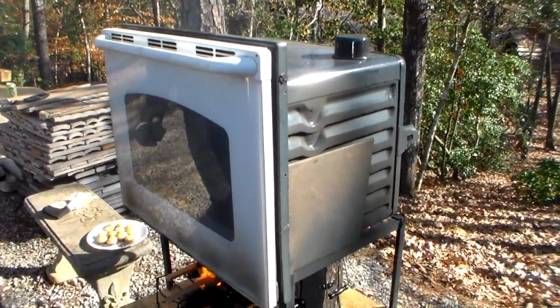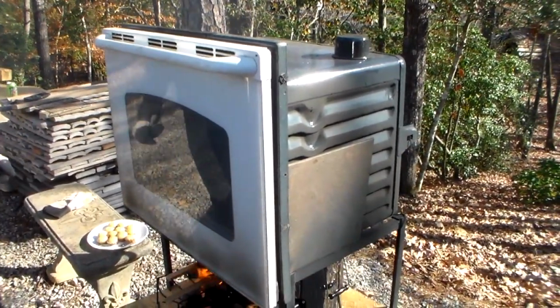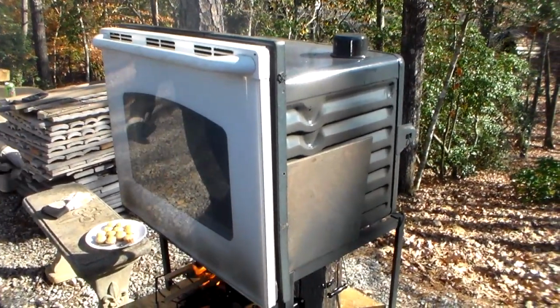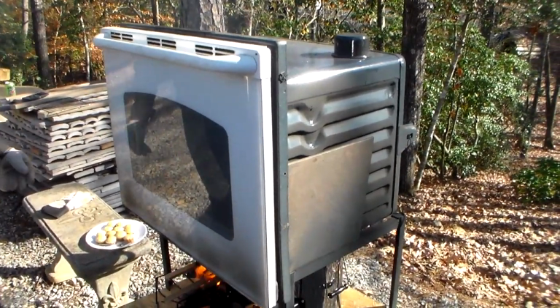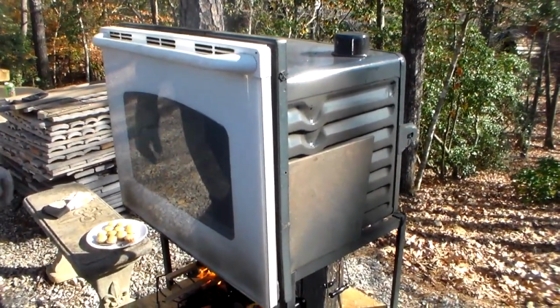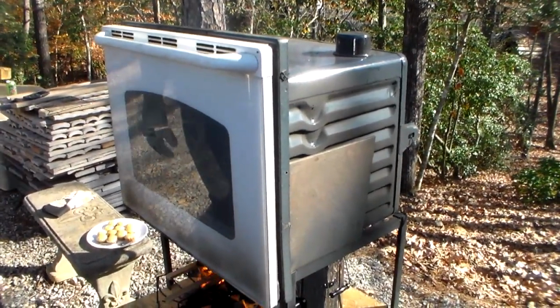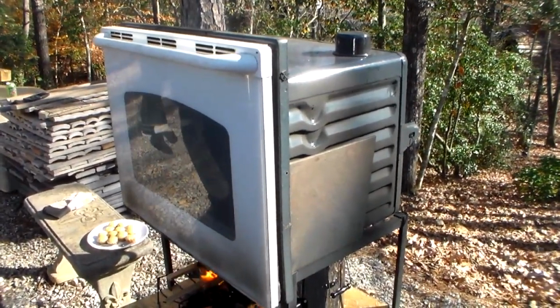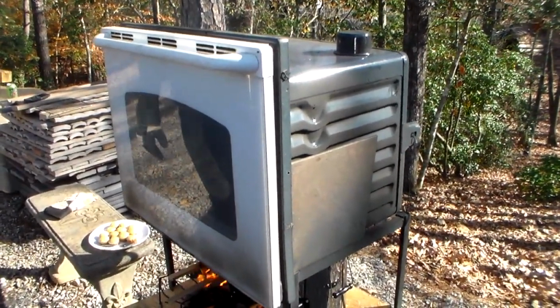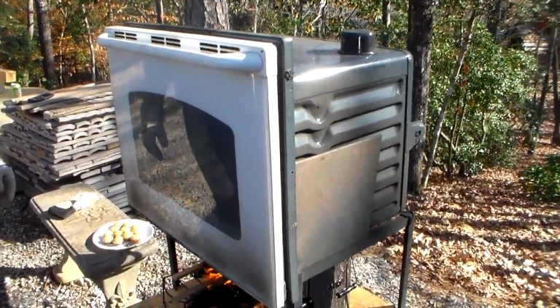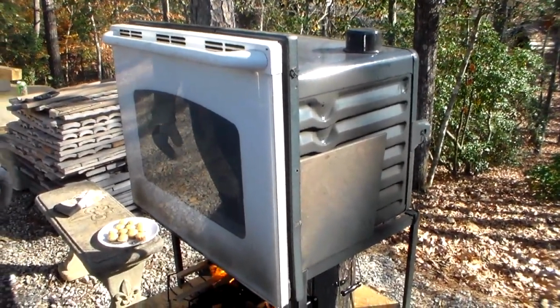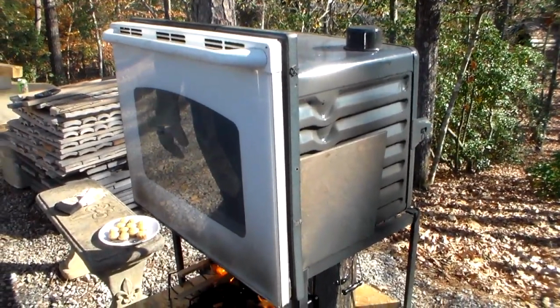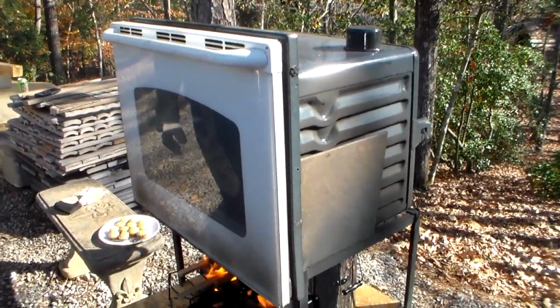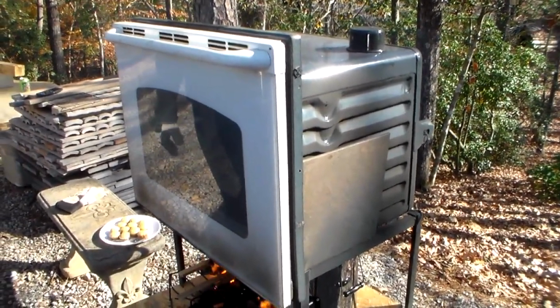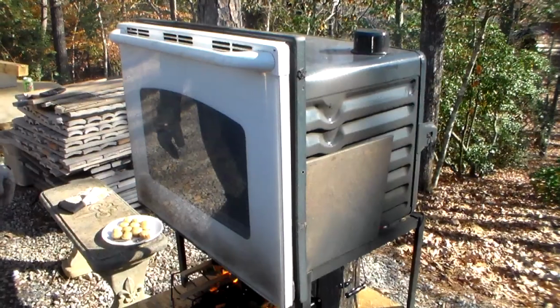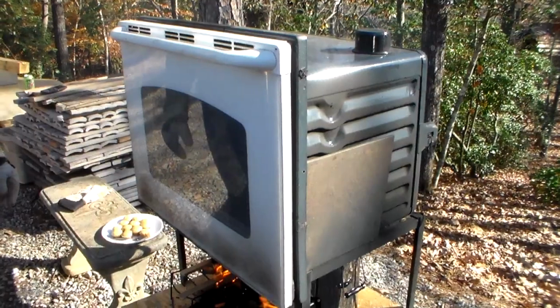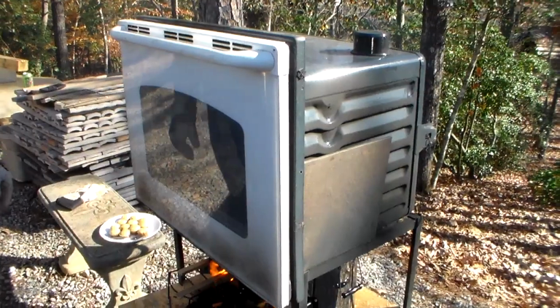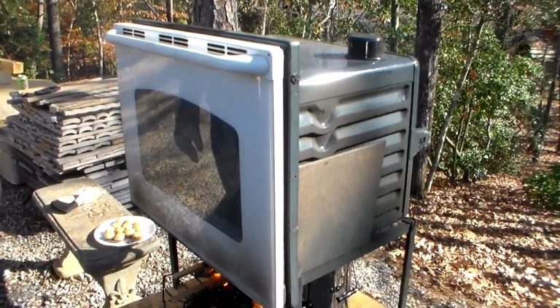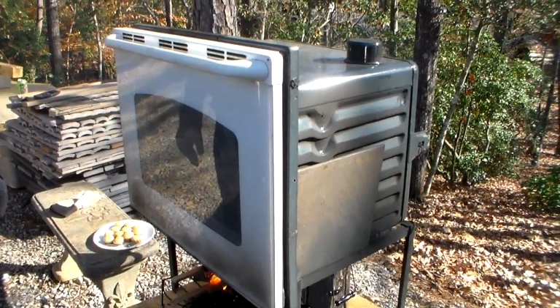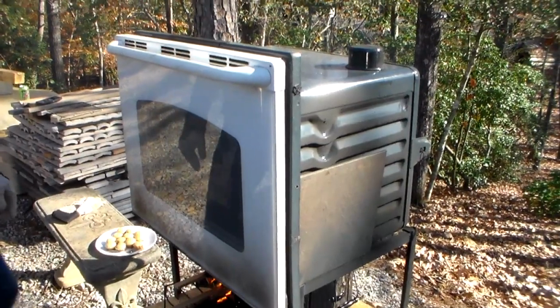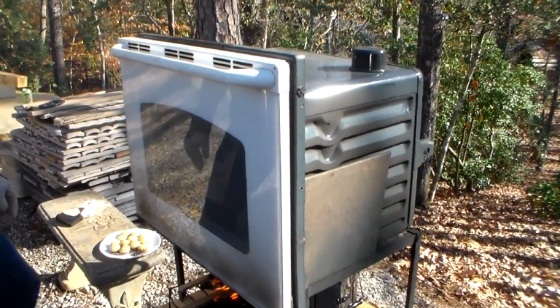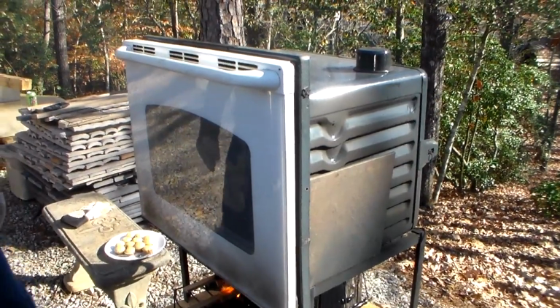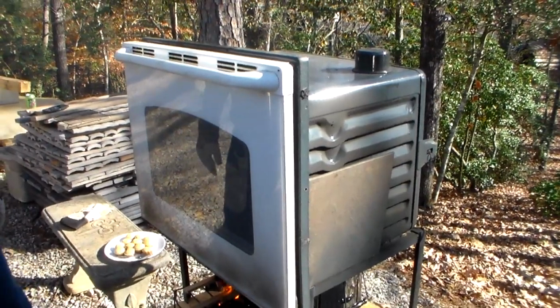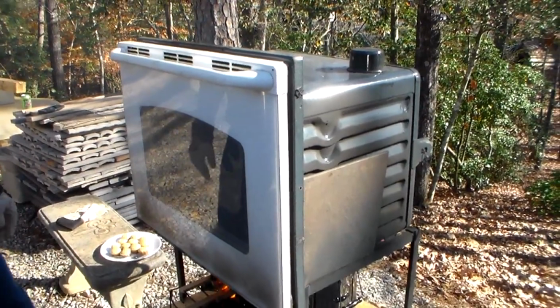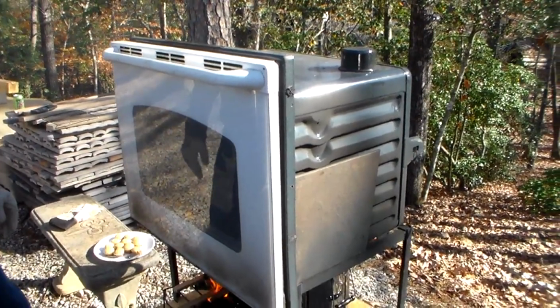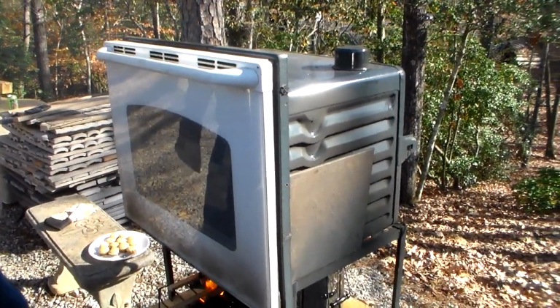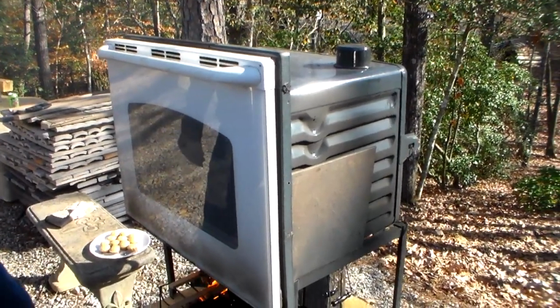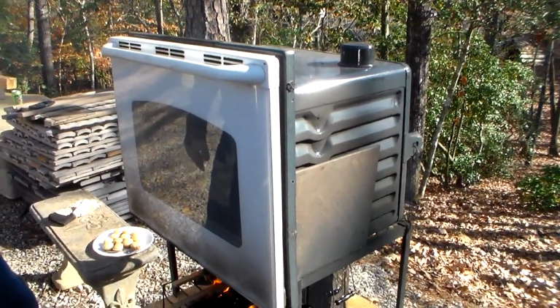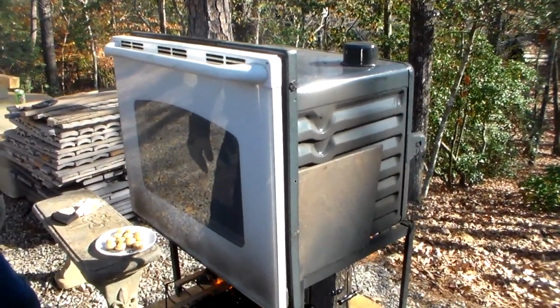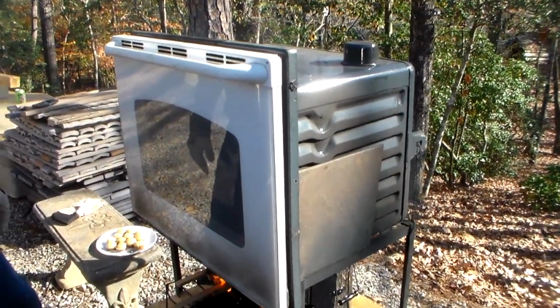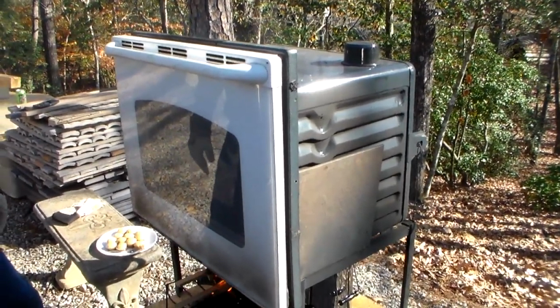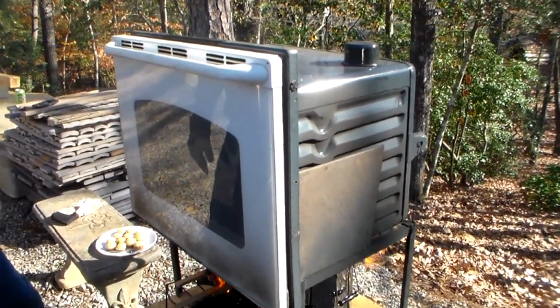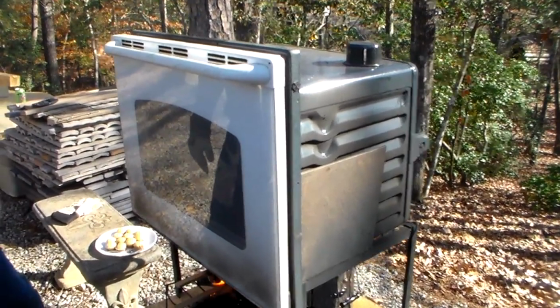Worst case — you lose everything. EMP, crash of everything. Don't throw that oven away.